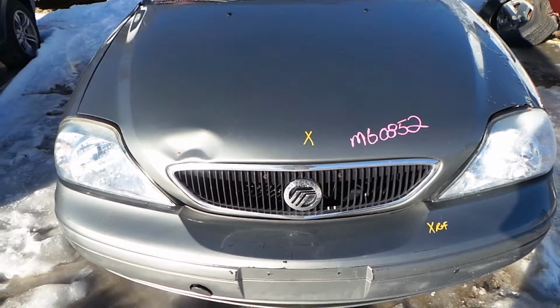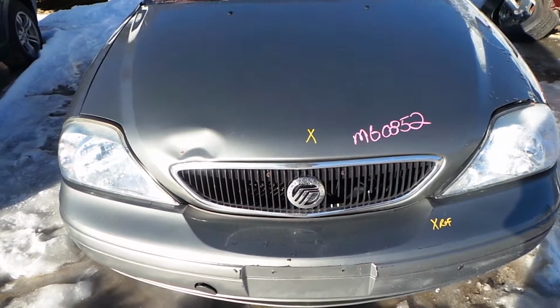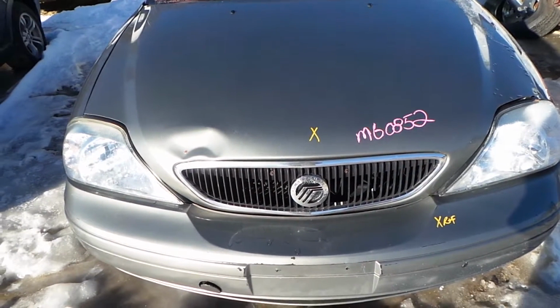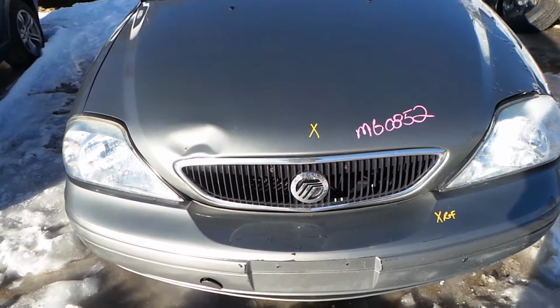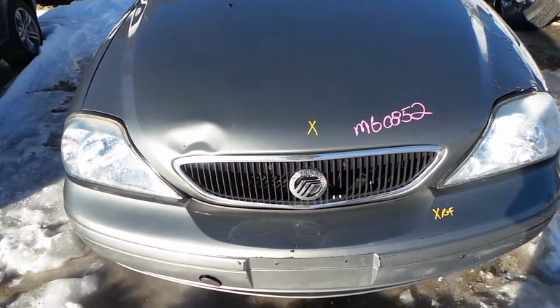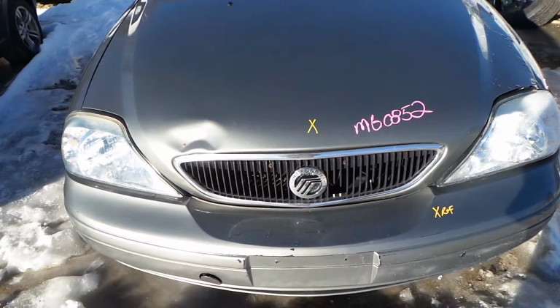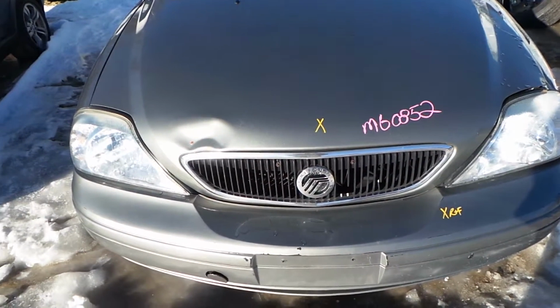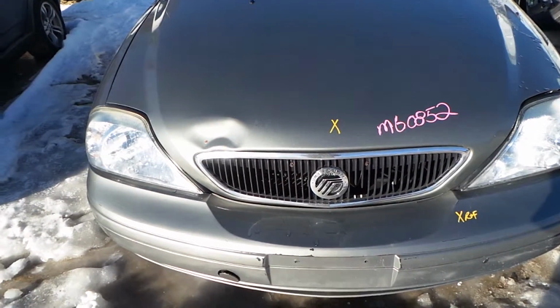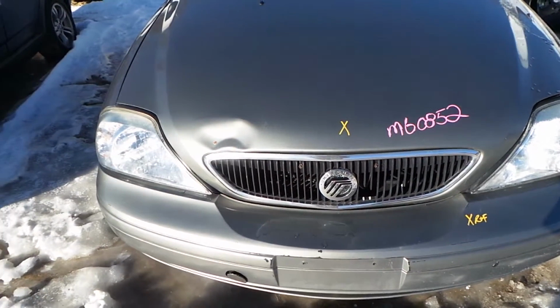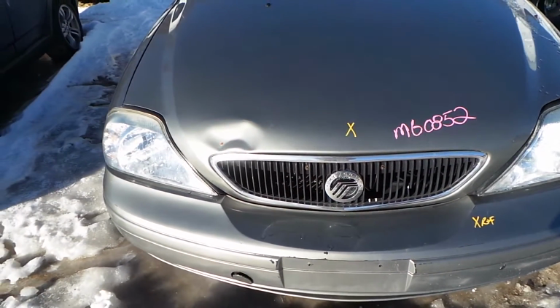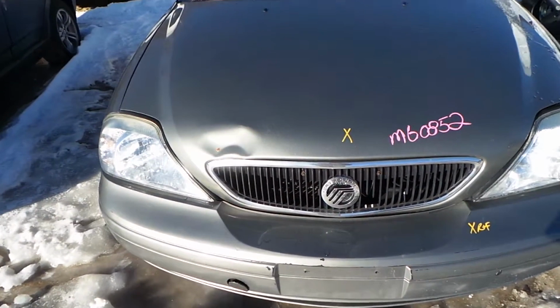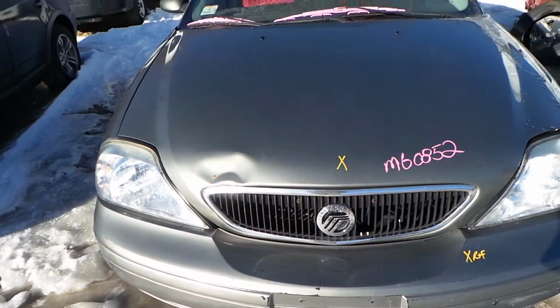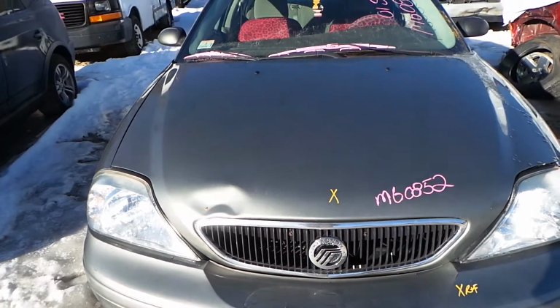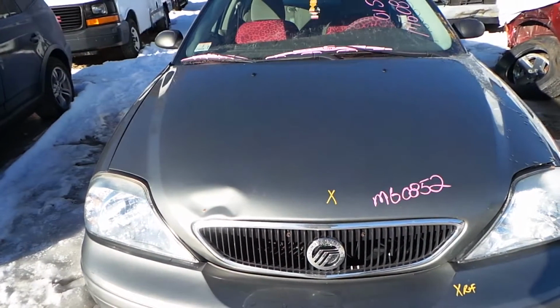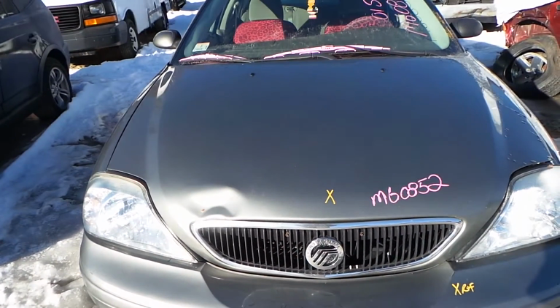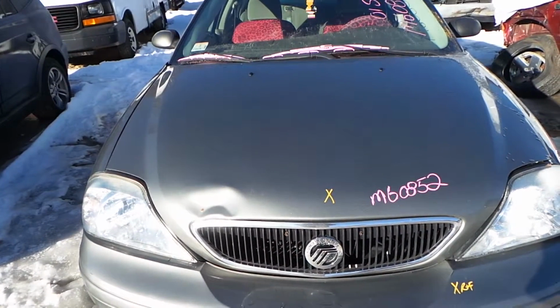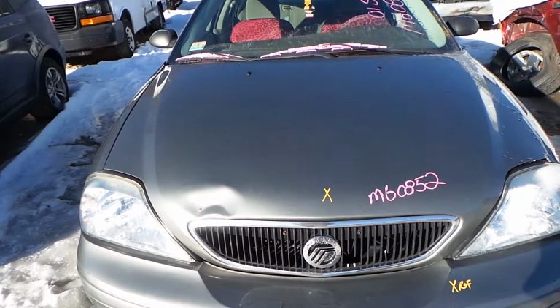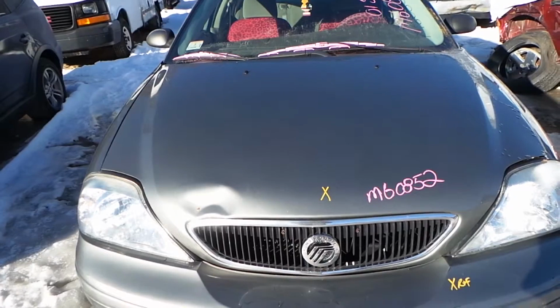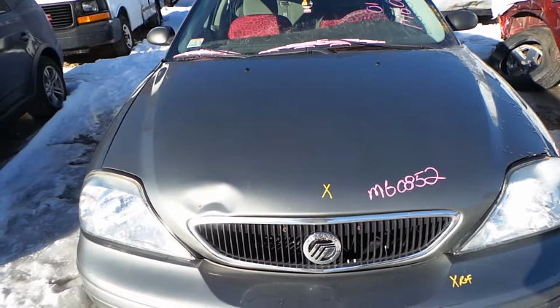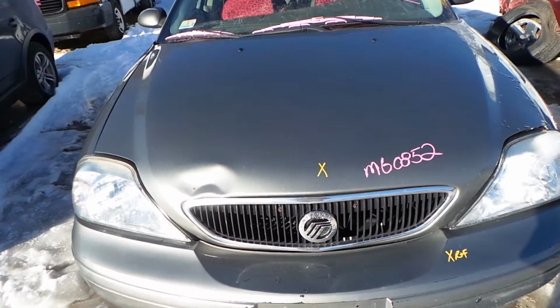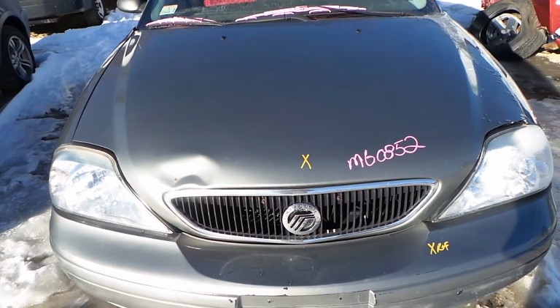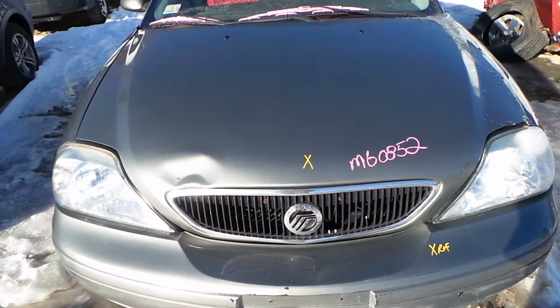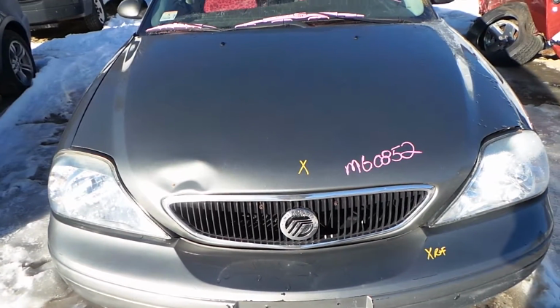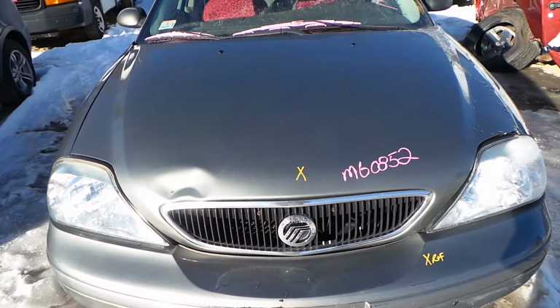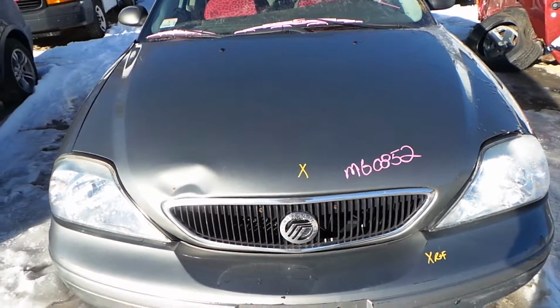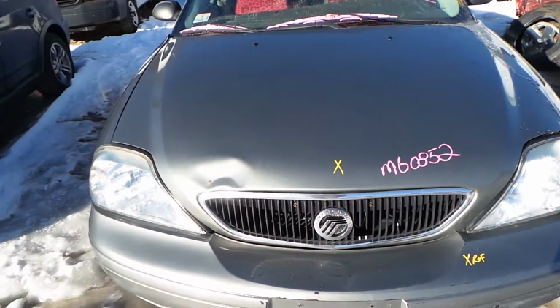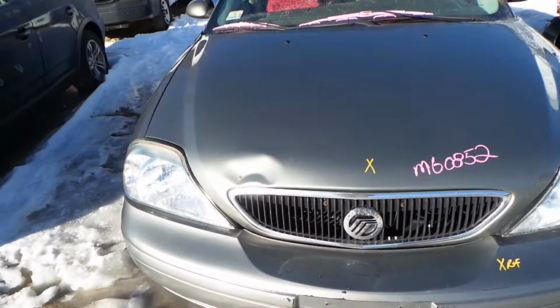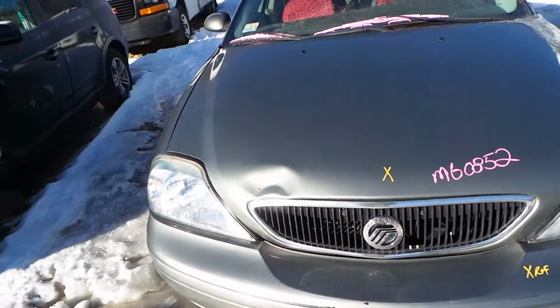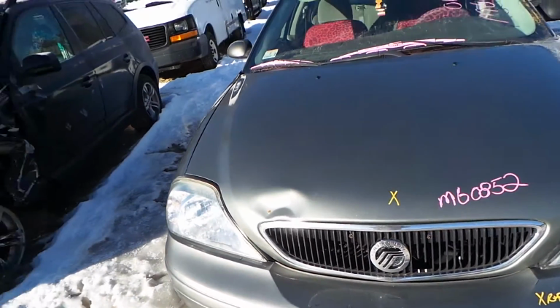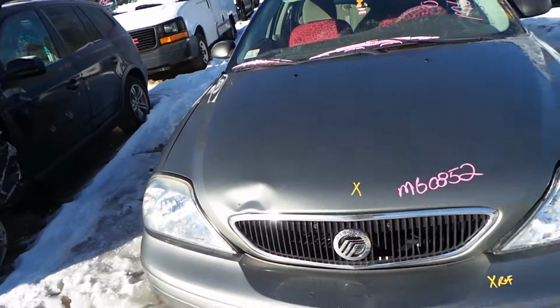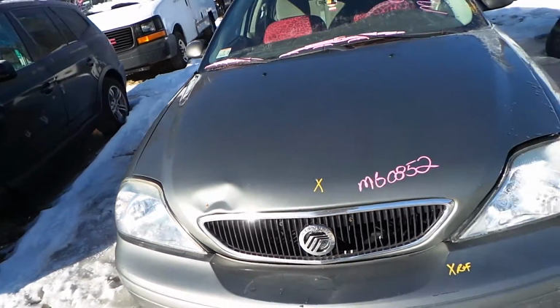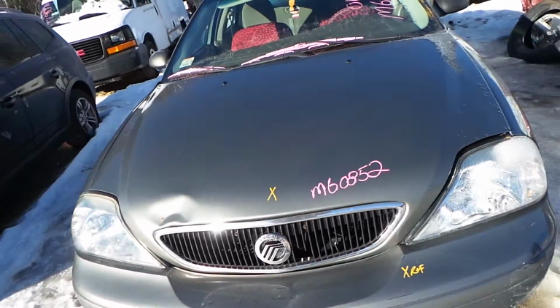This car has 220,000 miles on it and it is a 3.0 liter engine. The hood latch is broken, so it kind of opened the hood at this time.